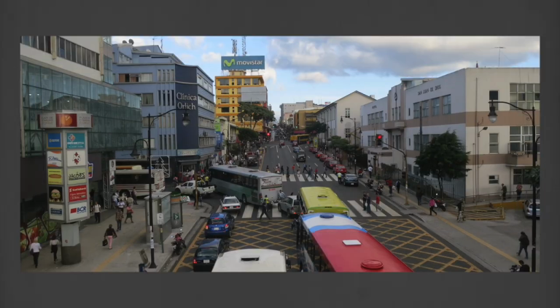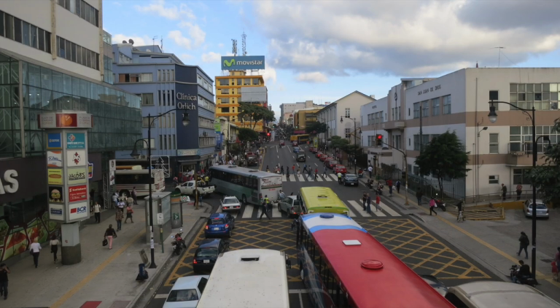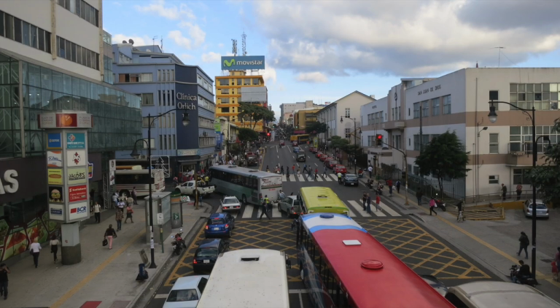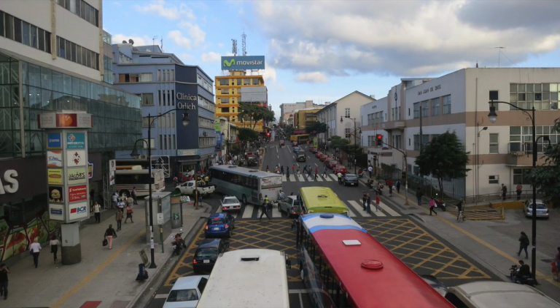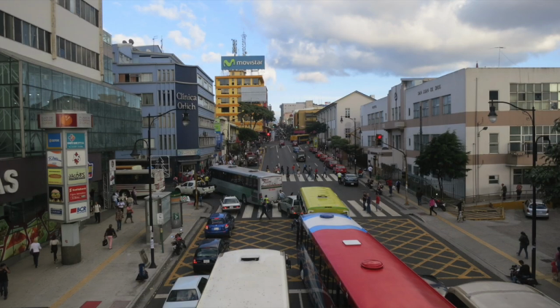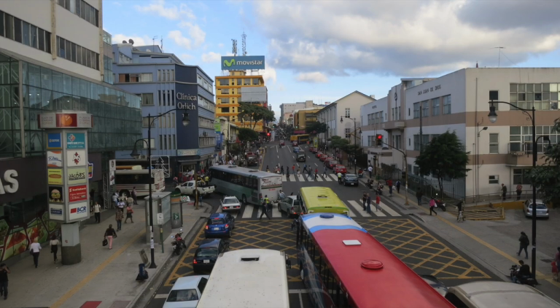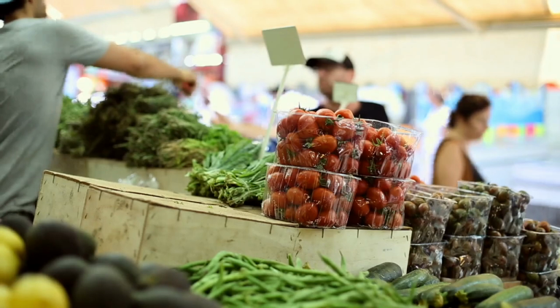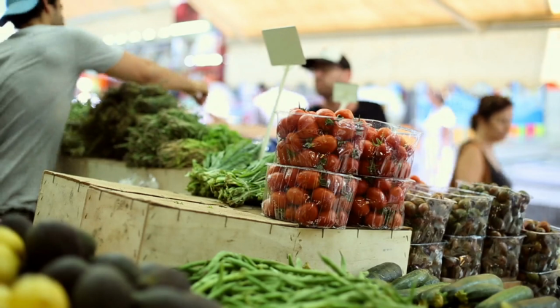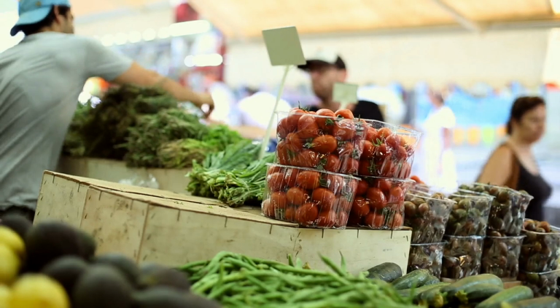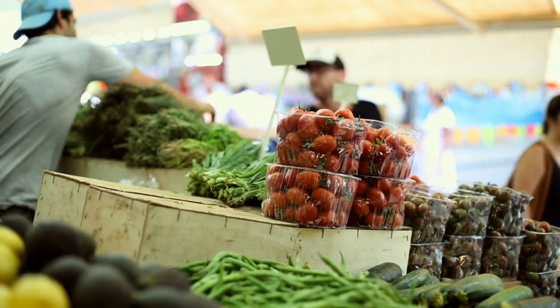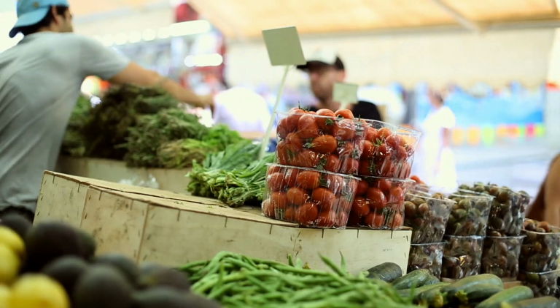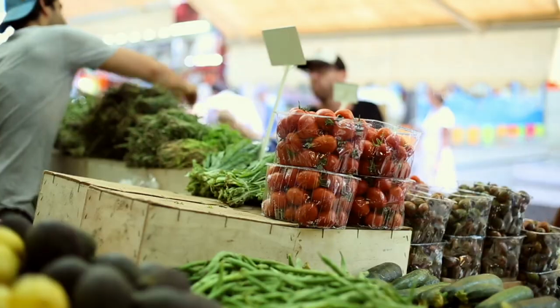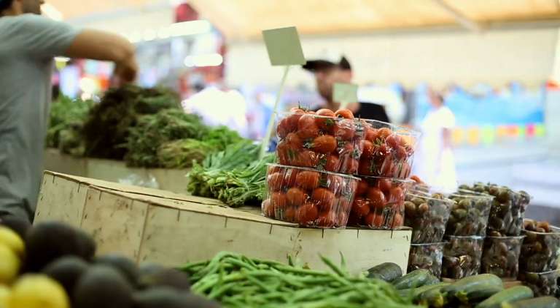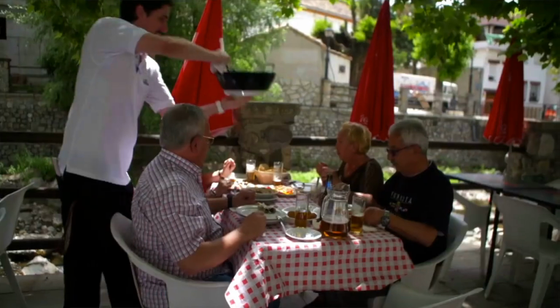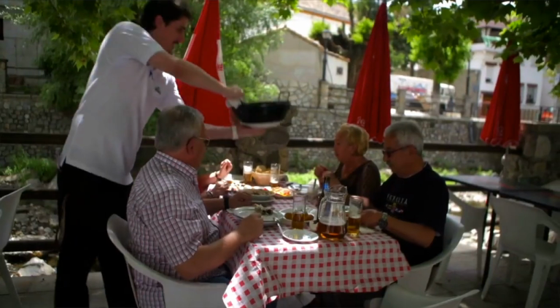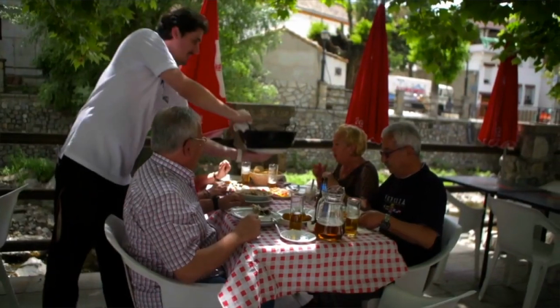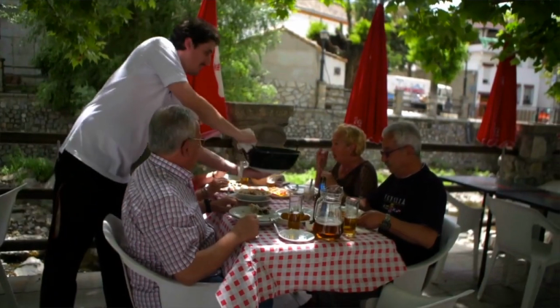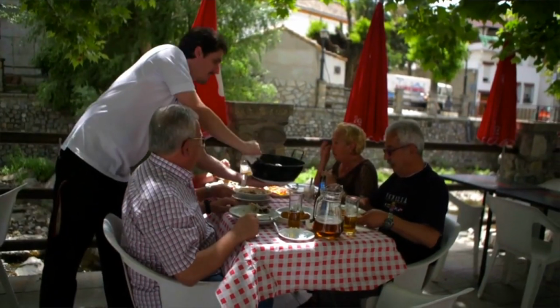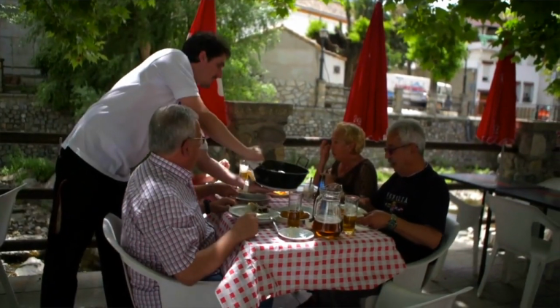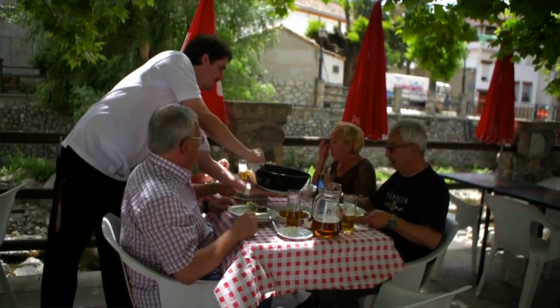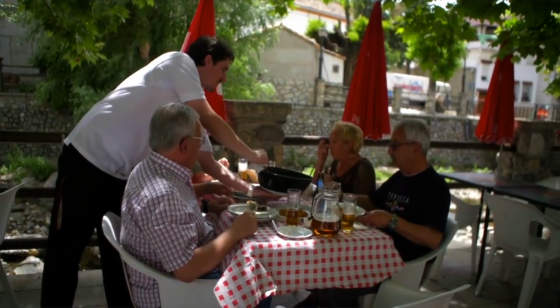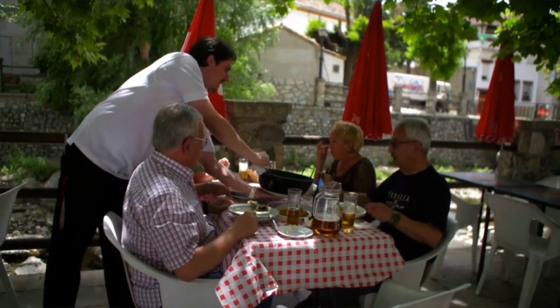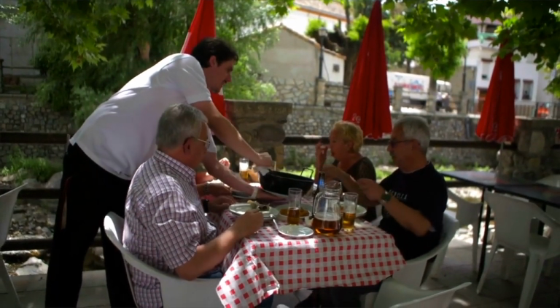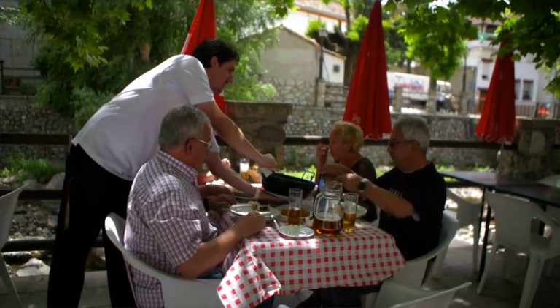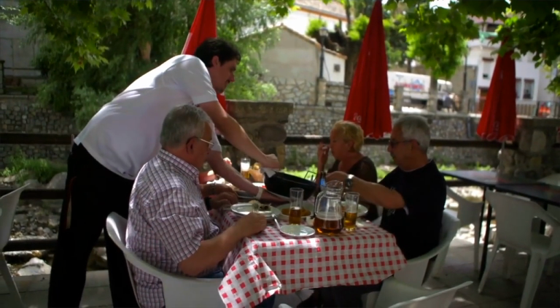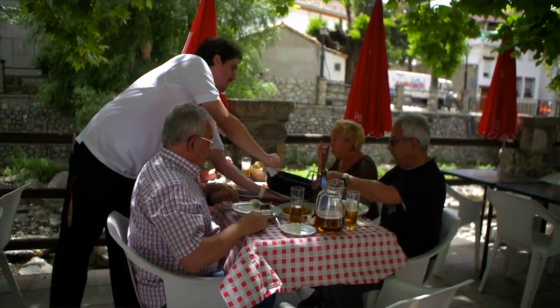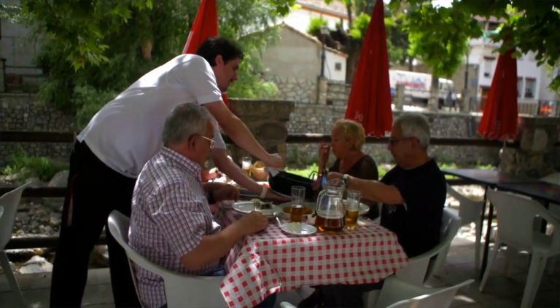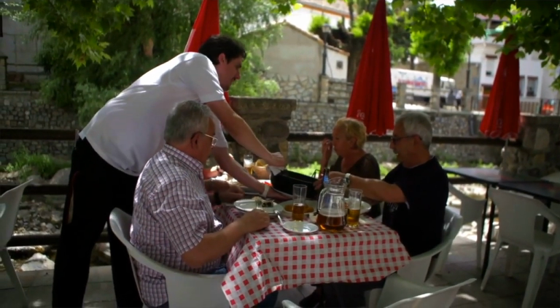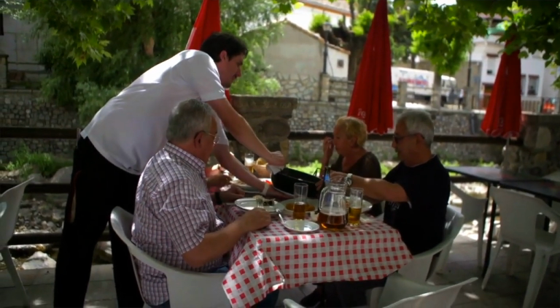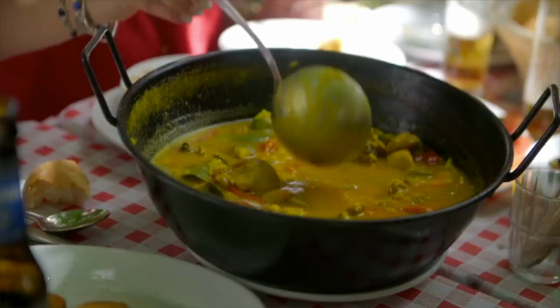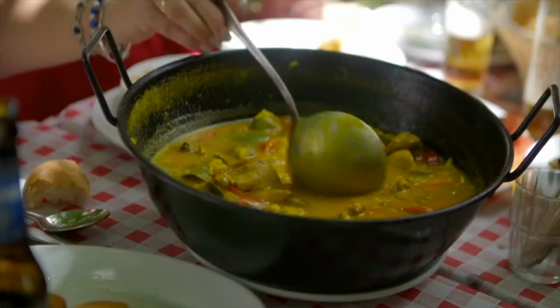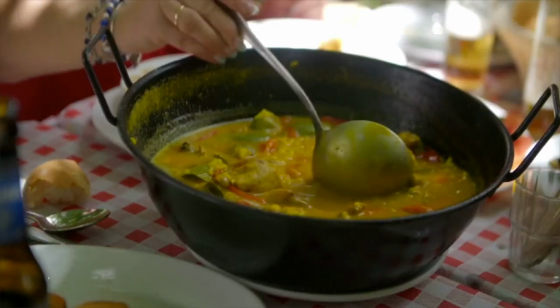When I explore a new country, I usually go right to their food, because the way the locals eat and cook is the fastest way to learn about their culture.